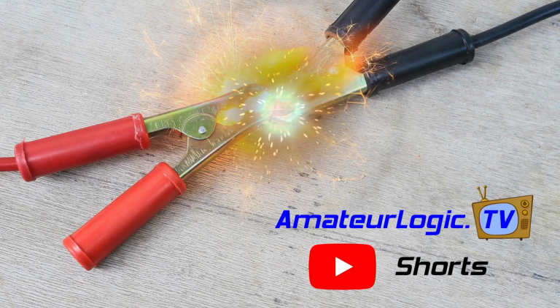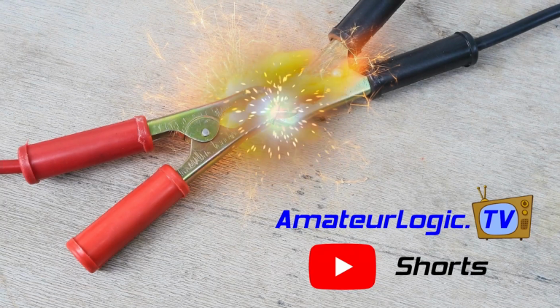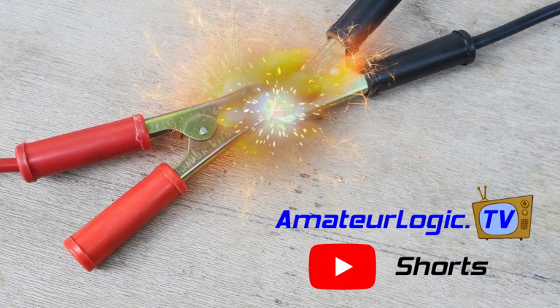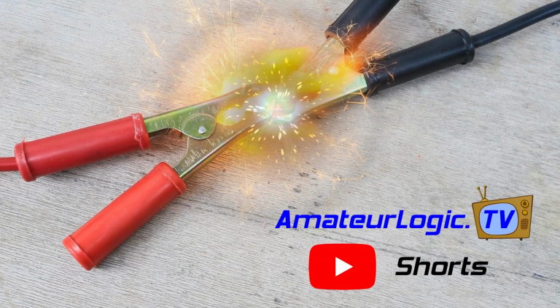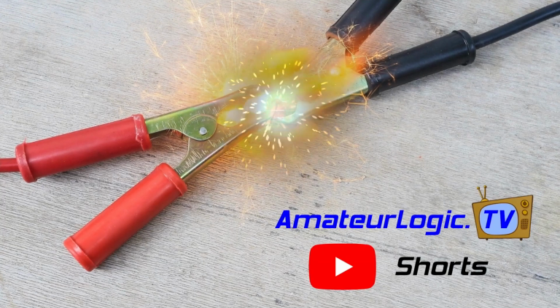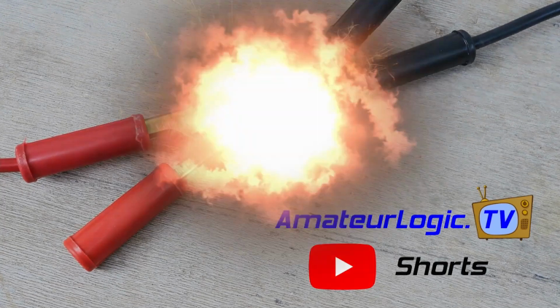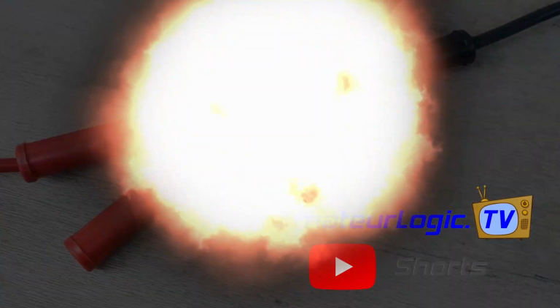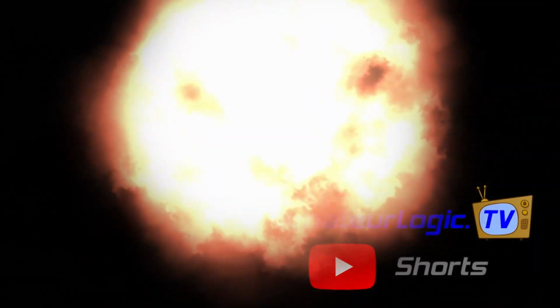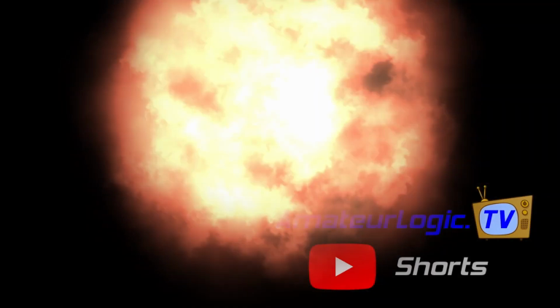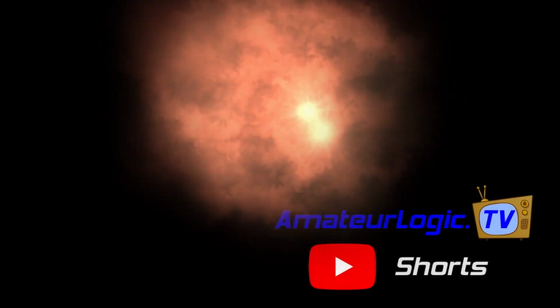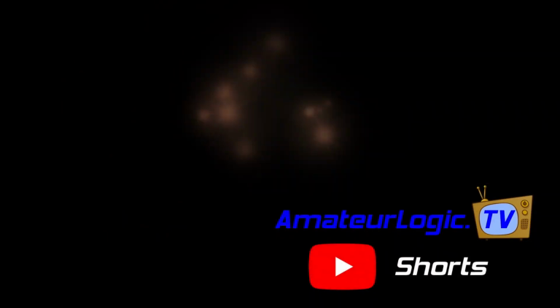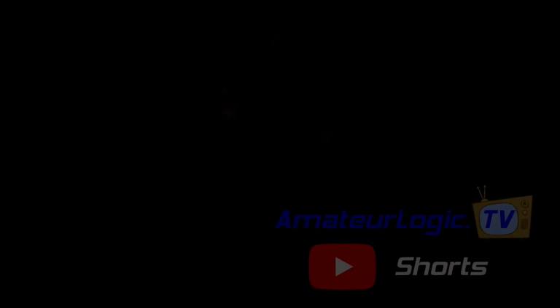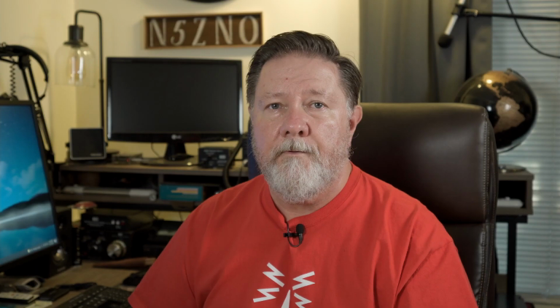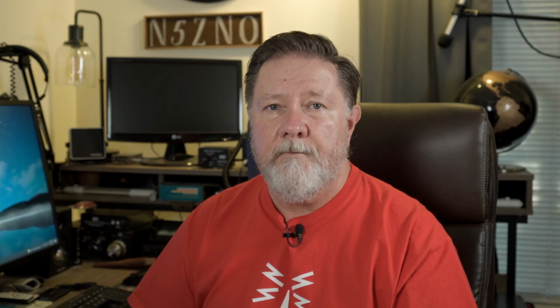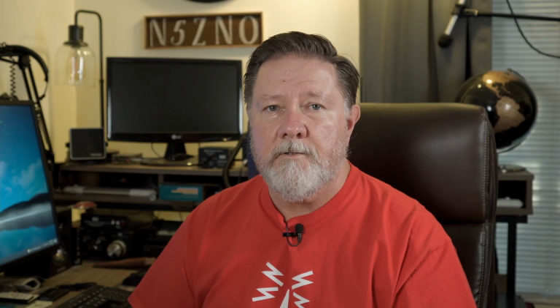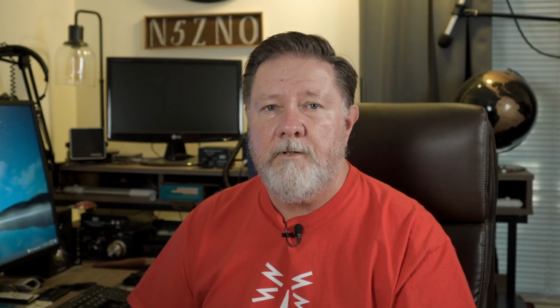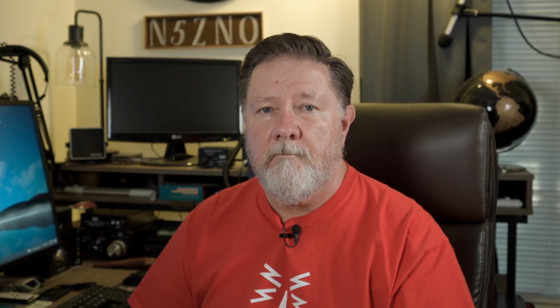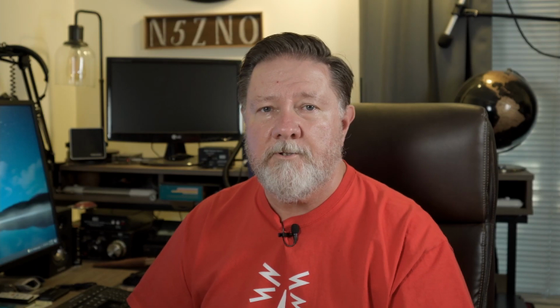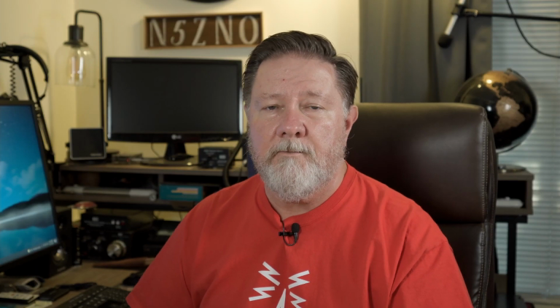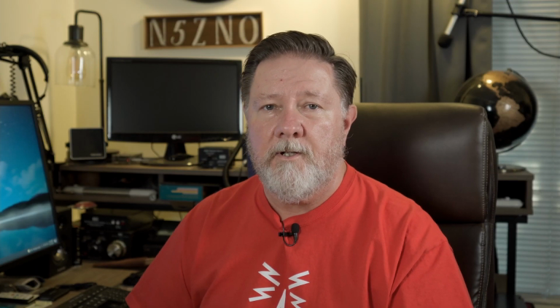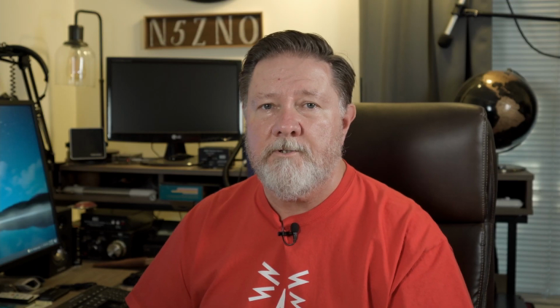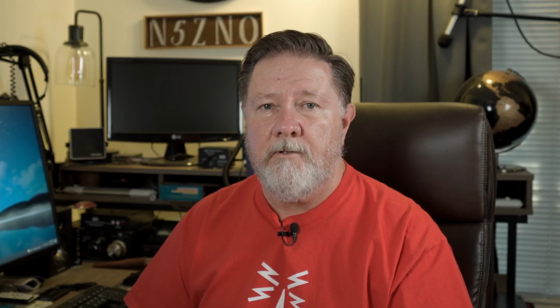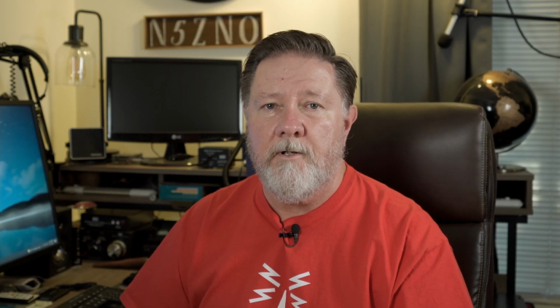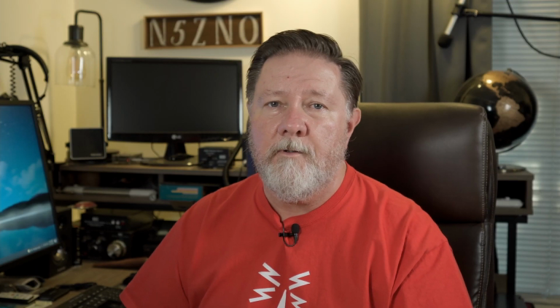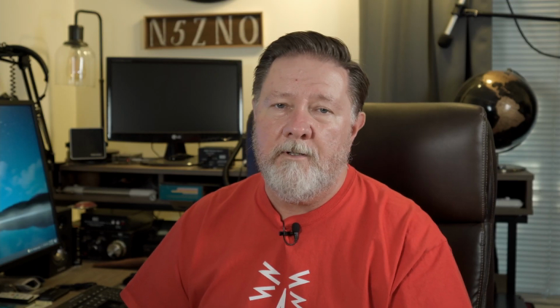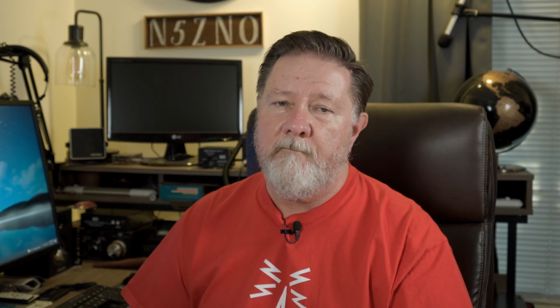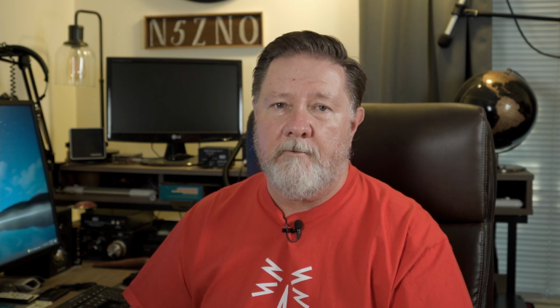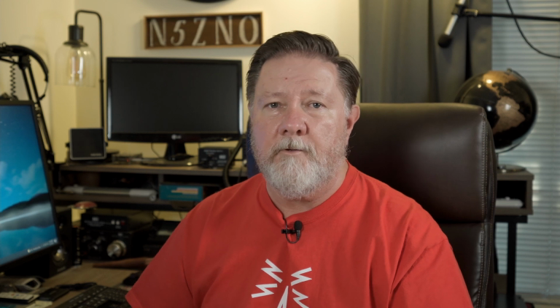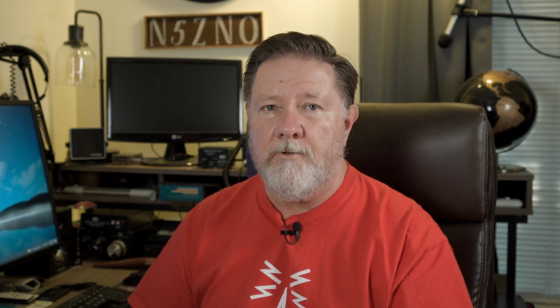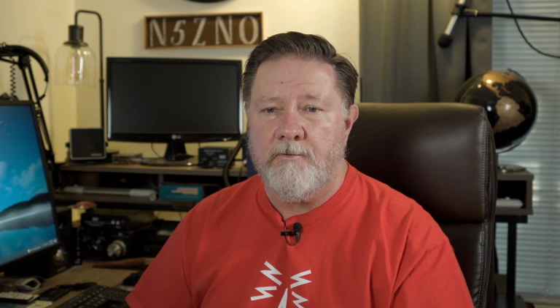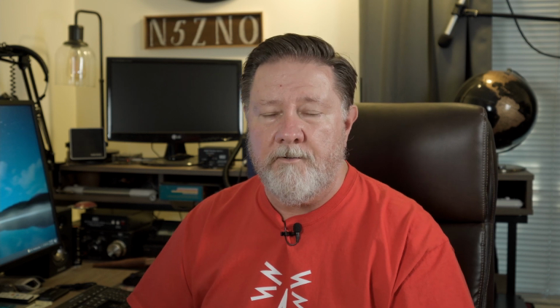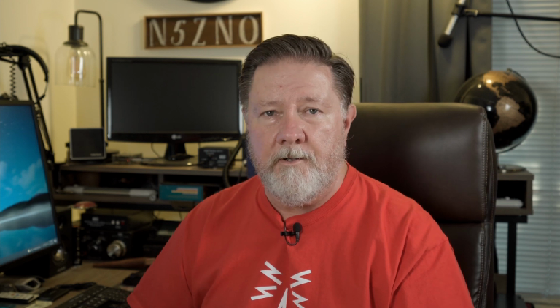Amateur Logic Shorts. For those of you that watch Amateur Logic, you know that we love microcontrollers on here.